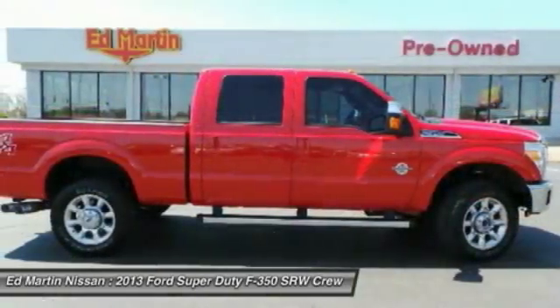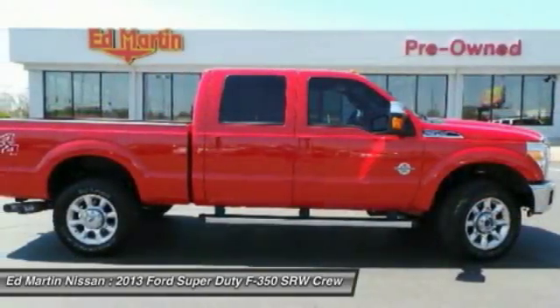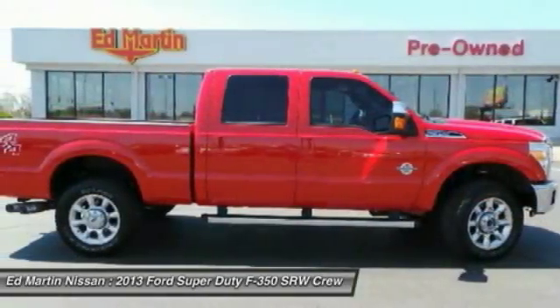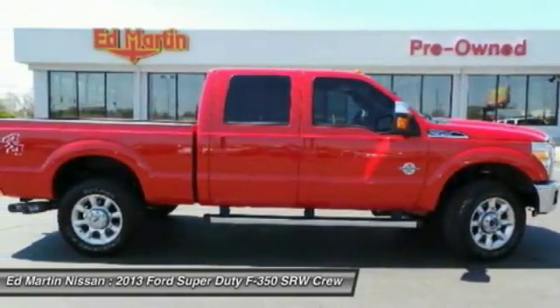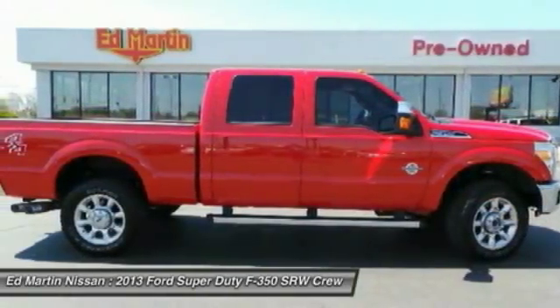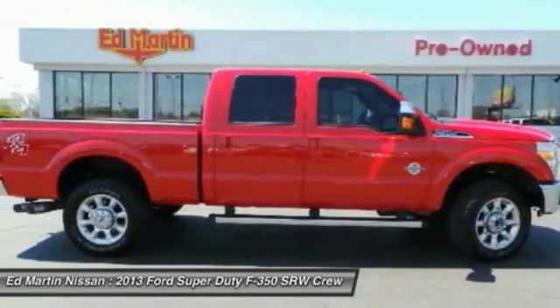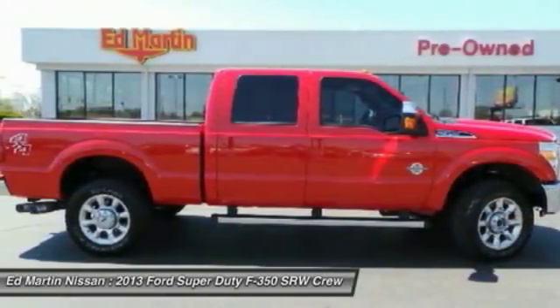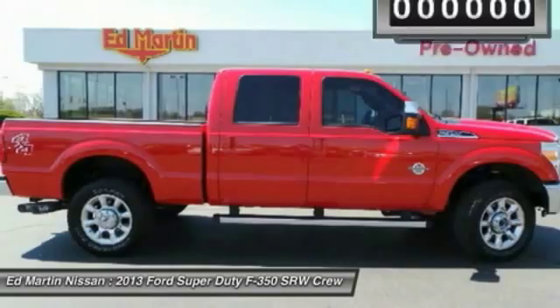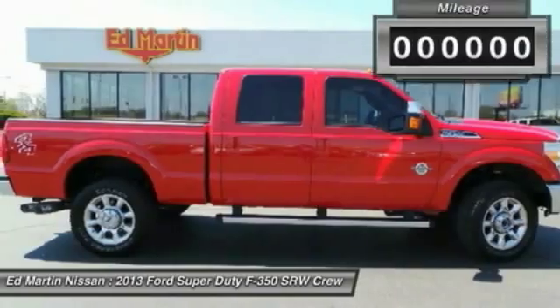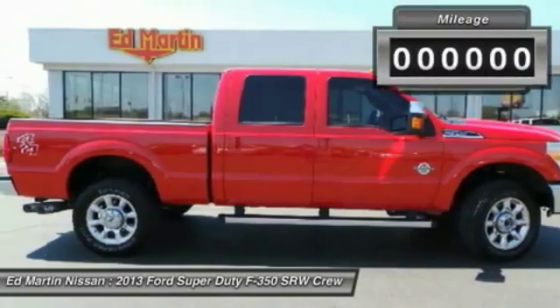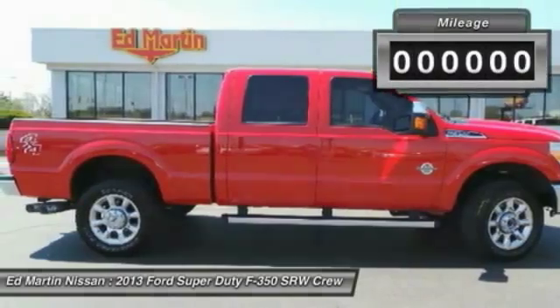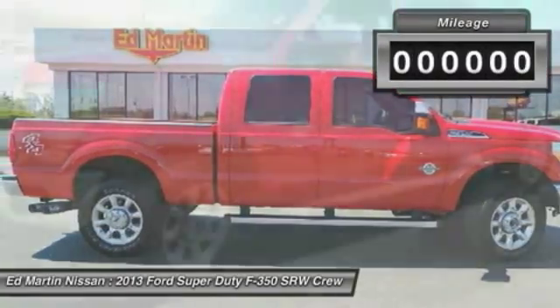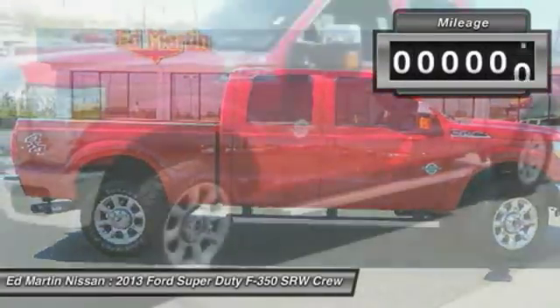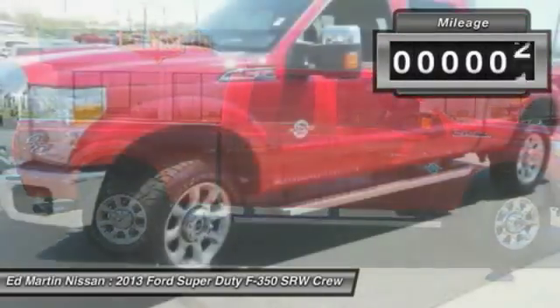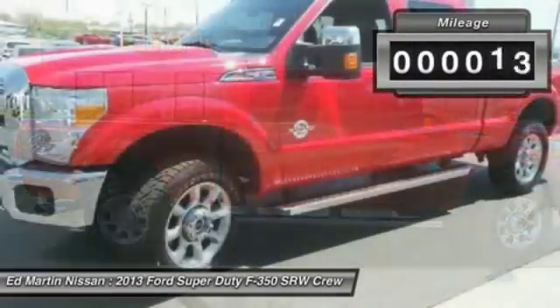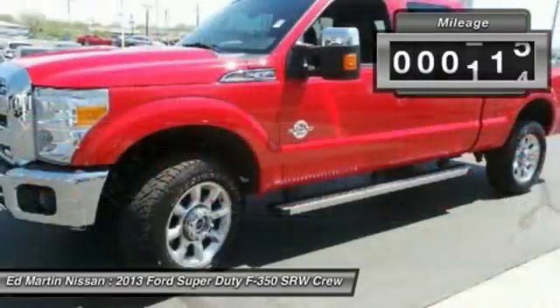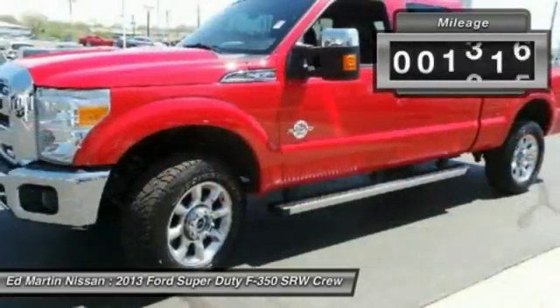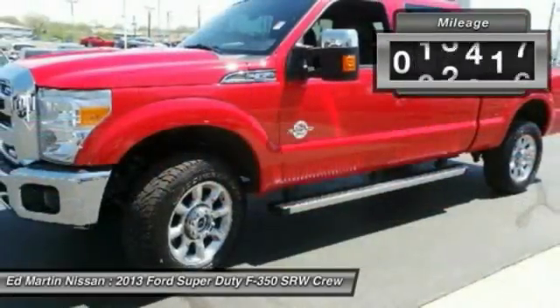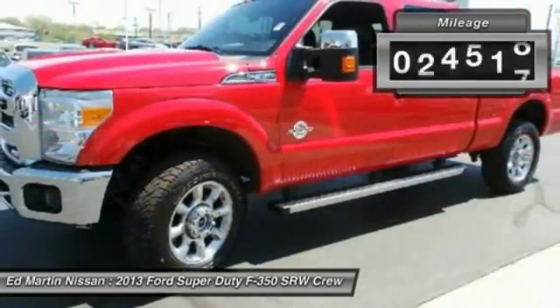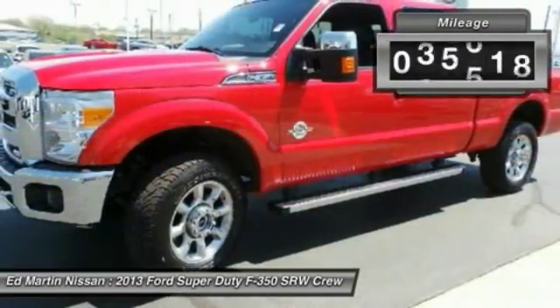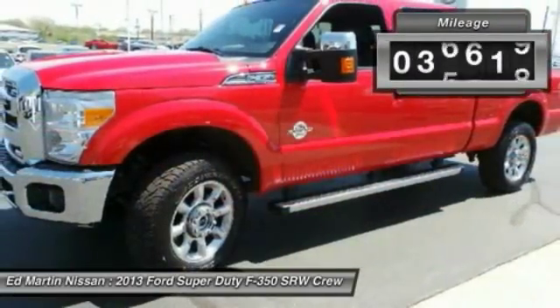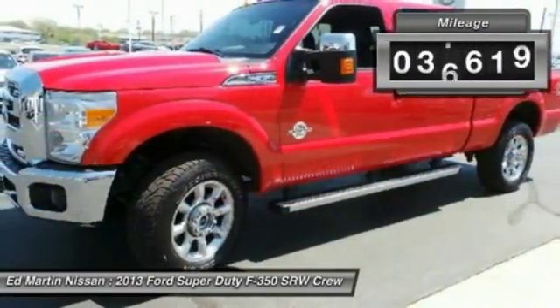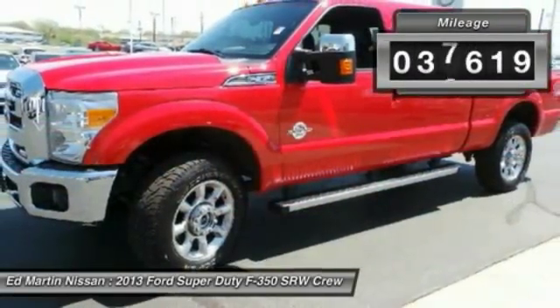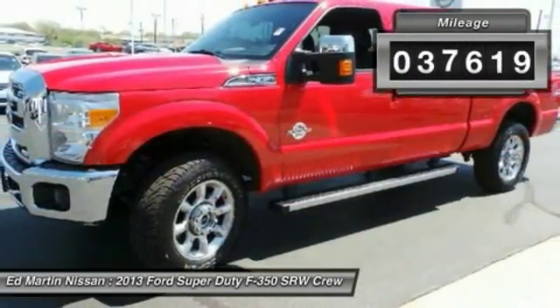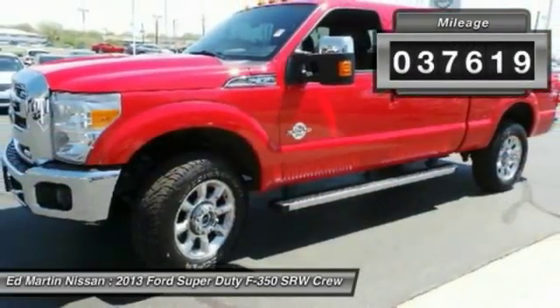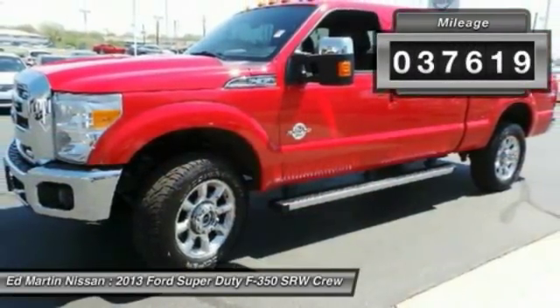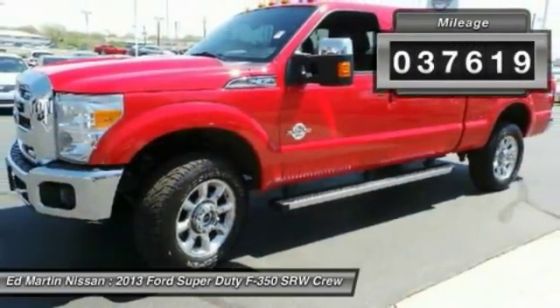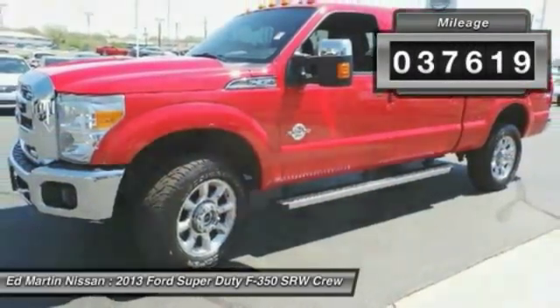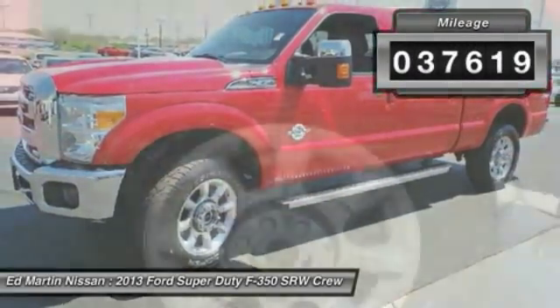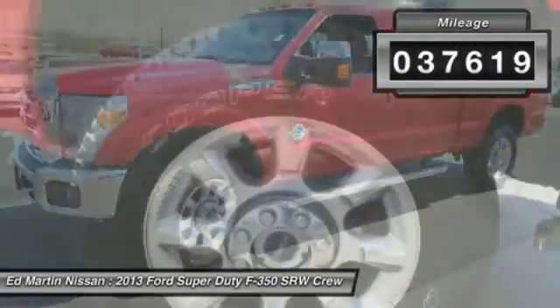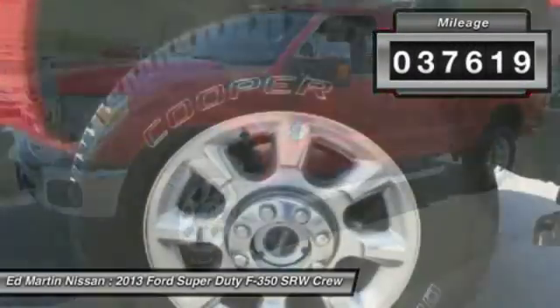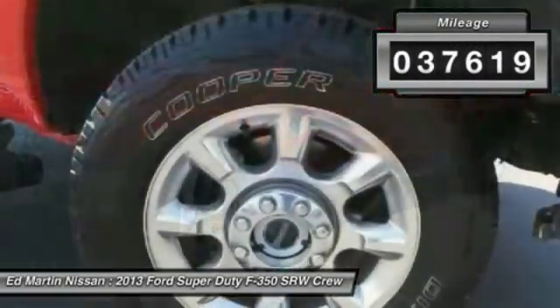Ford F-350 Super Duty. This vehicle has less than 40,000 miles.